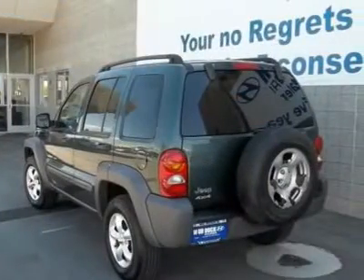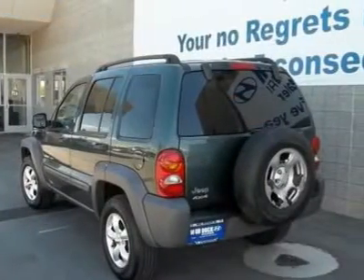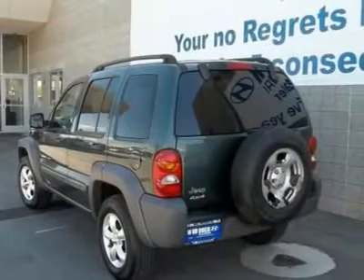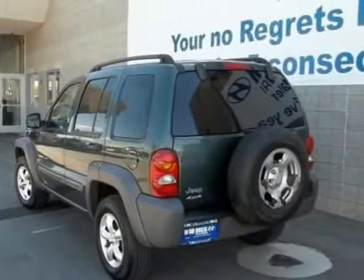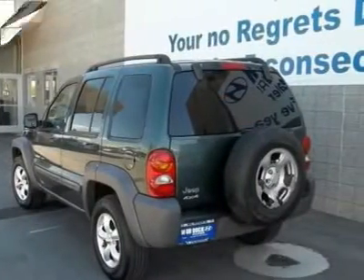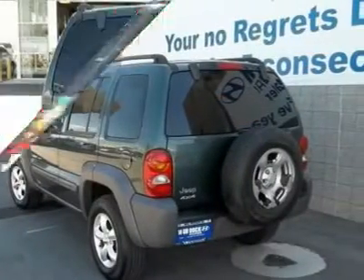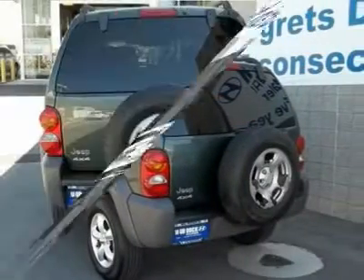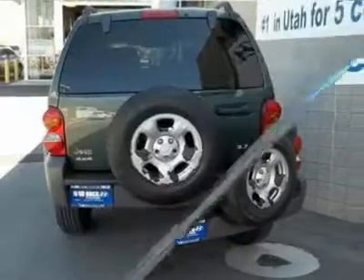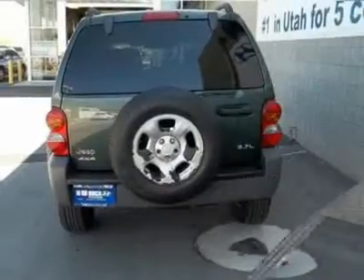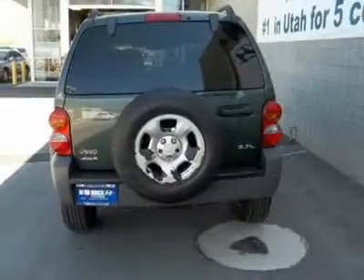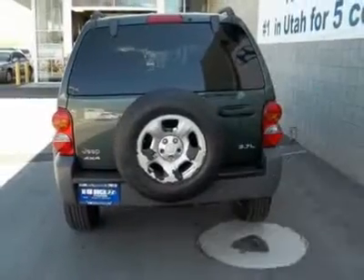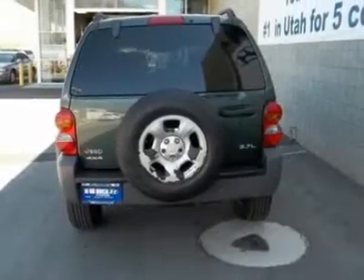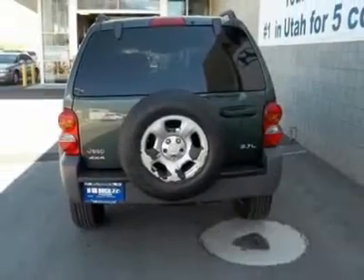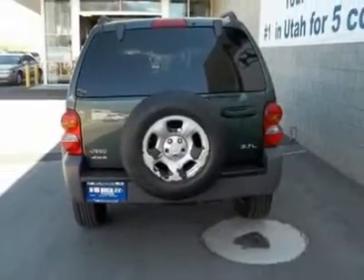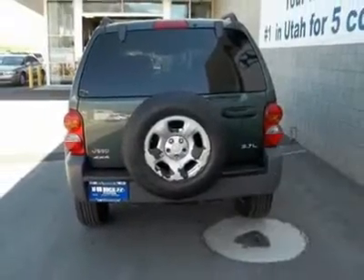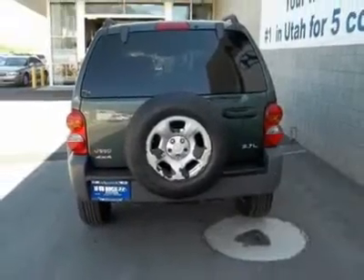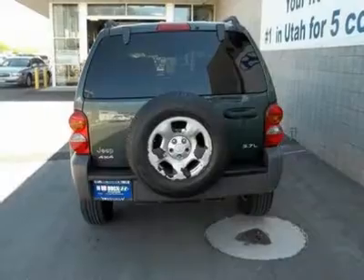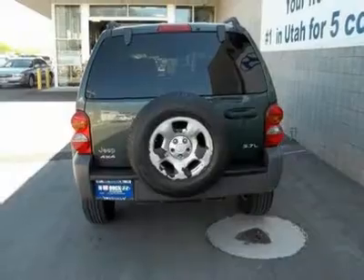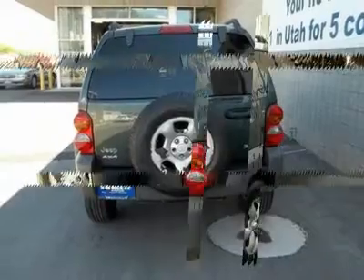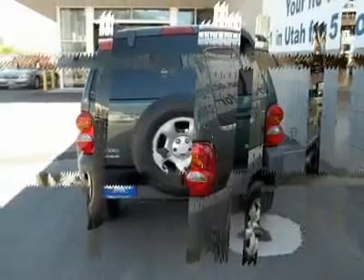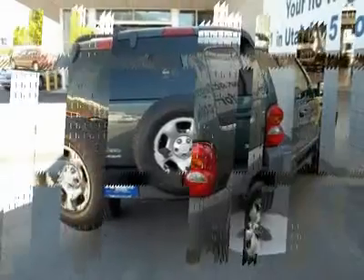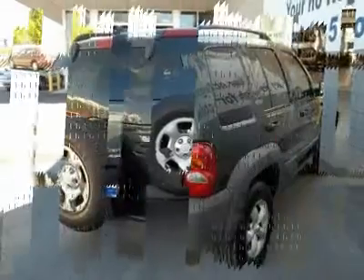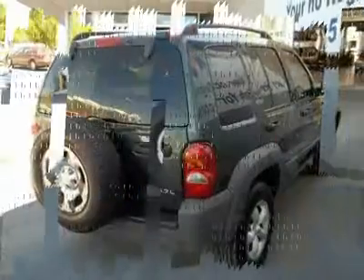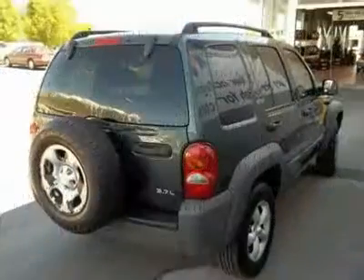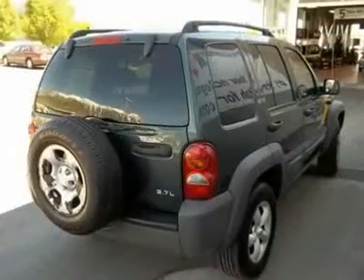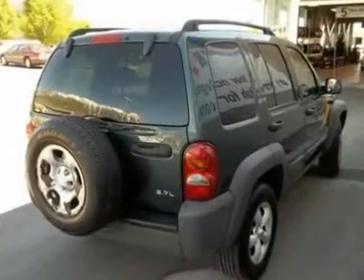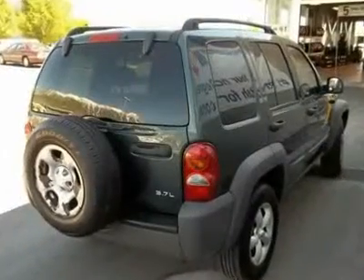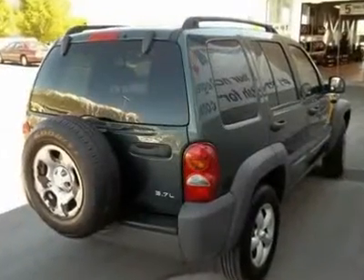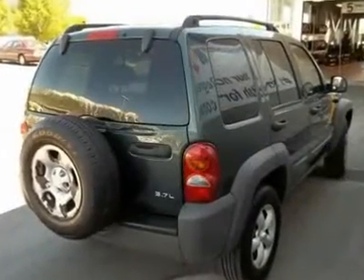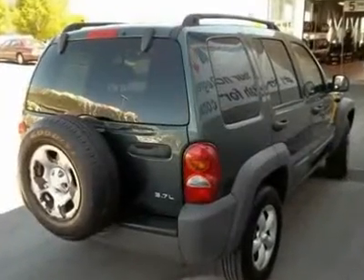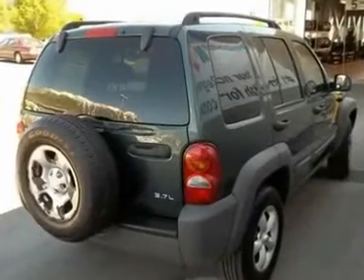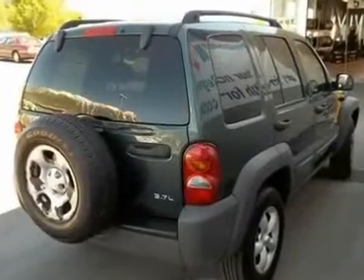Why pay more for less? Hurry and take advantage now. Tired of the same mundane drive?